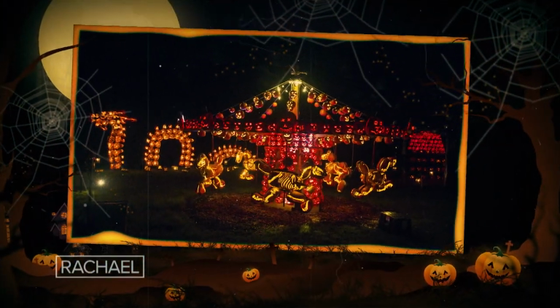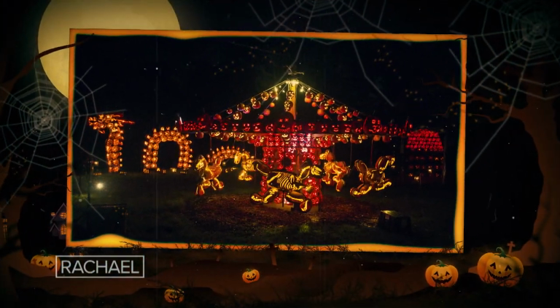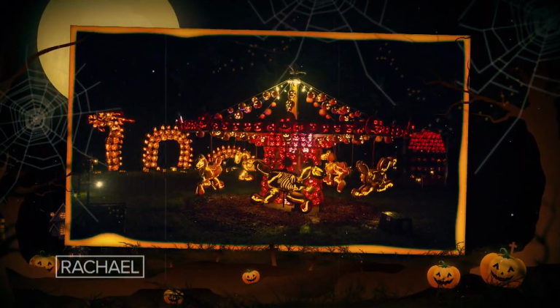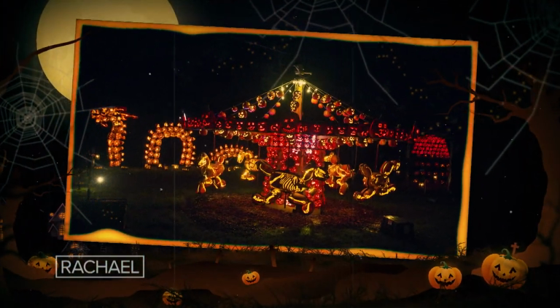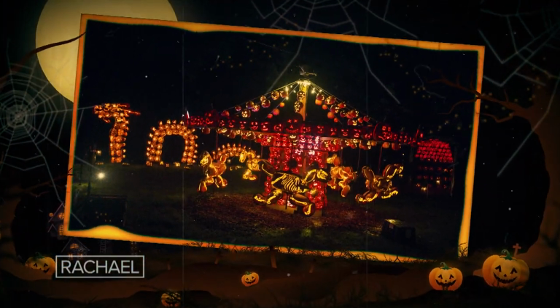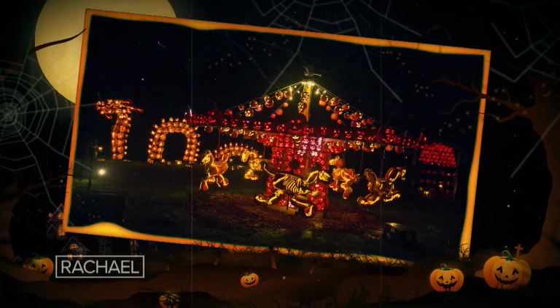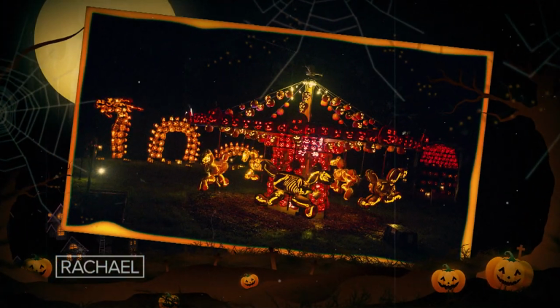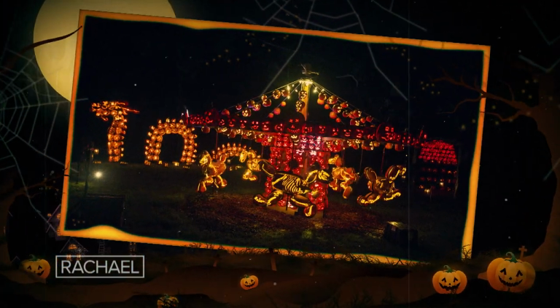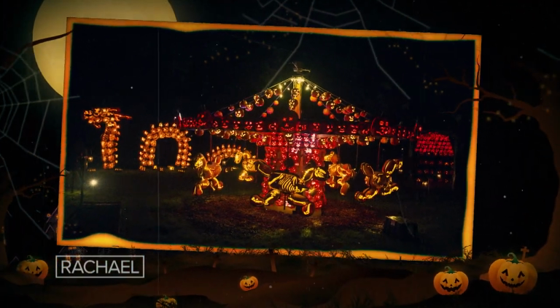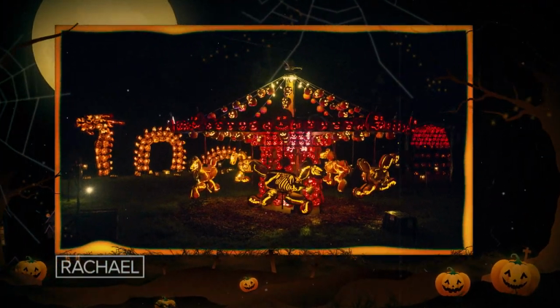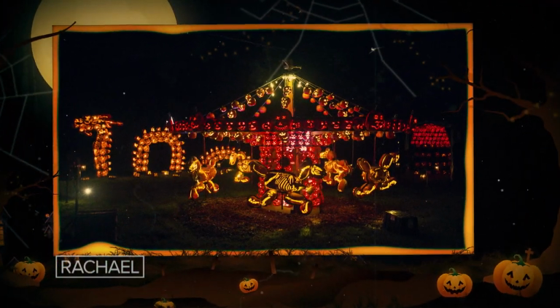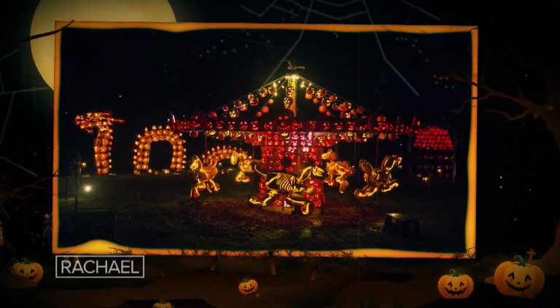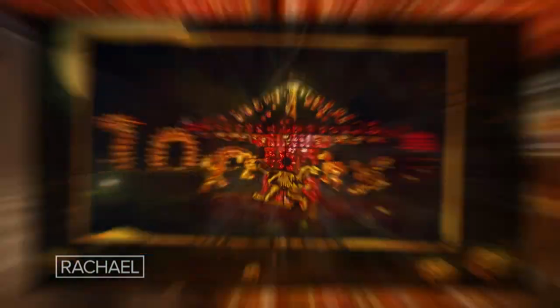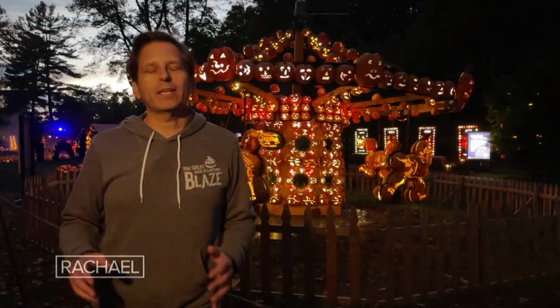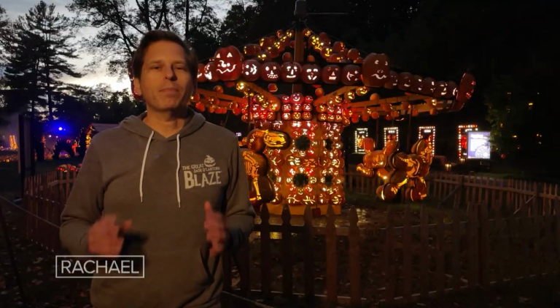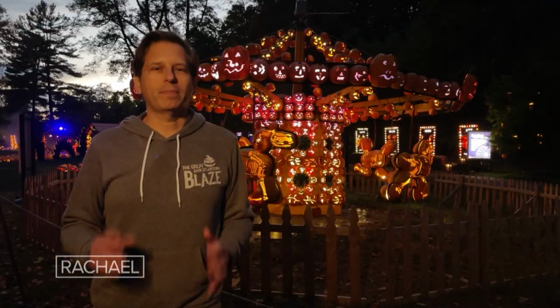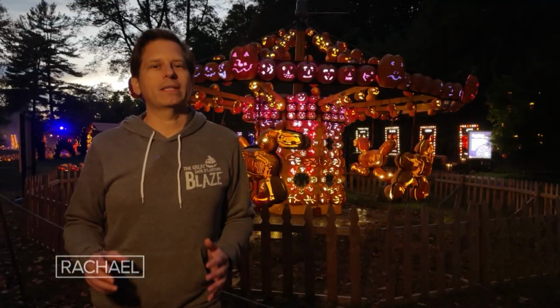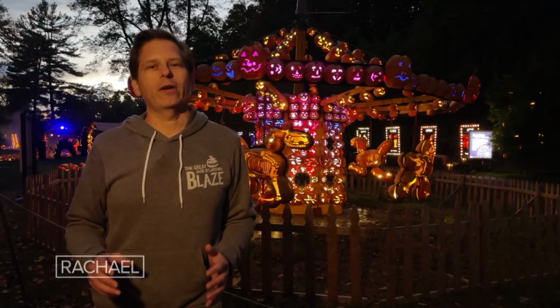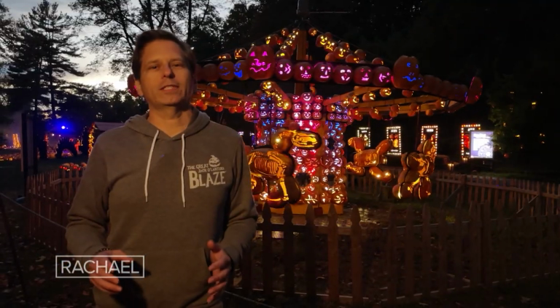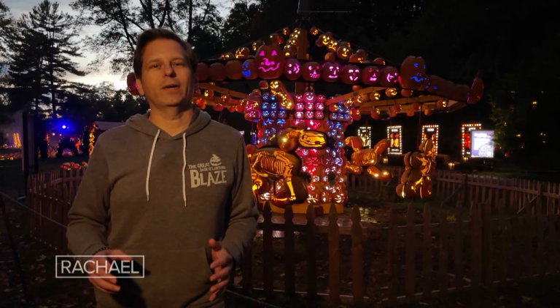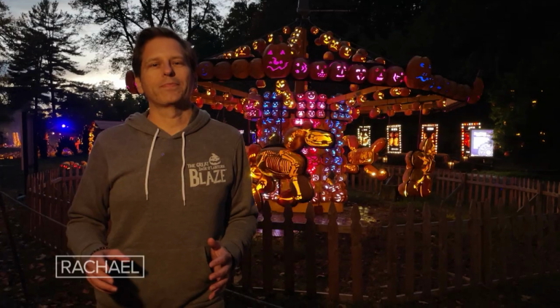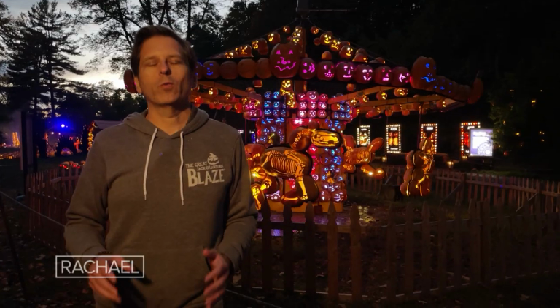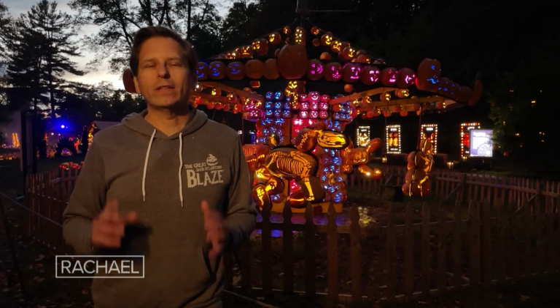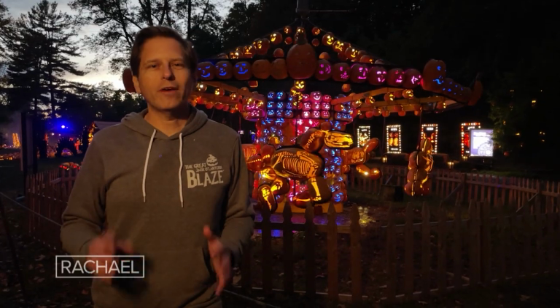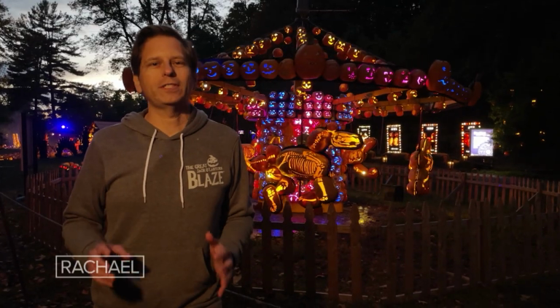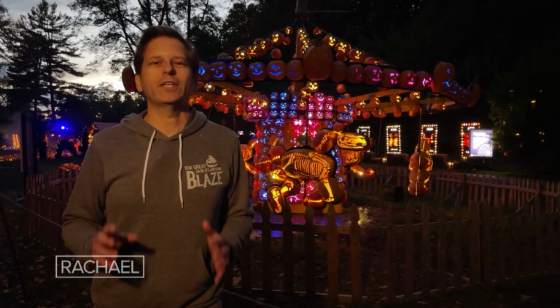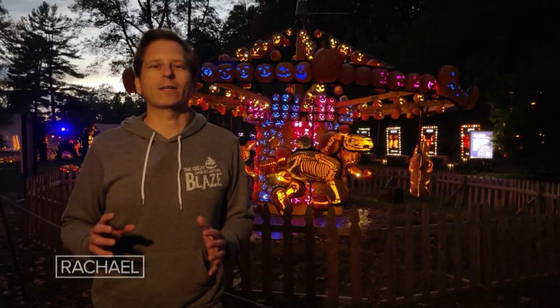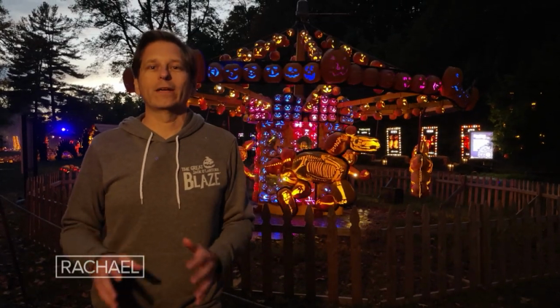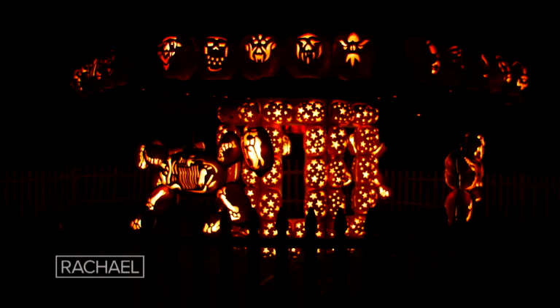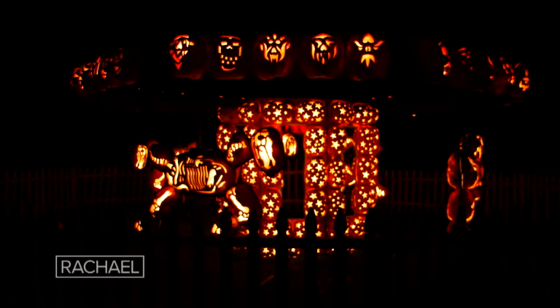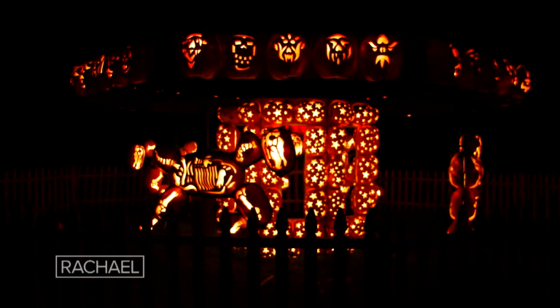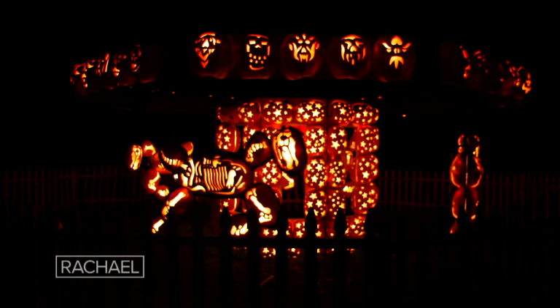Another huge fan favorite is this amazing pumpkin carousel. We love to see jack-o-lanterns on the move.